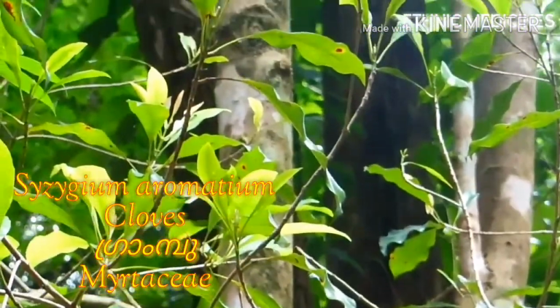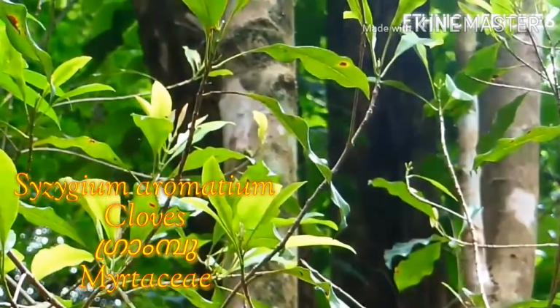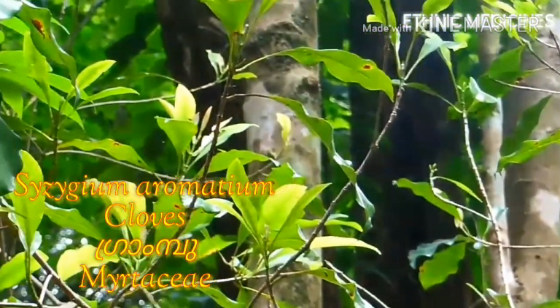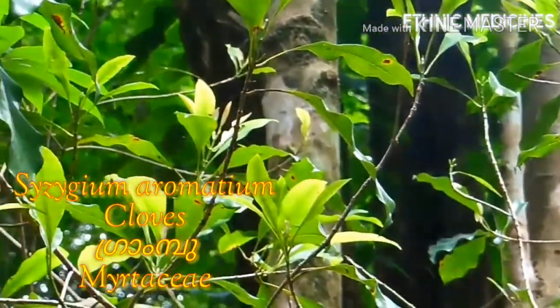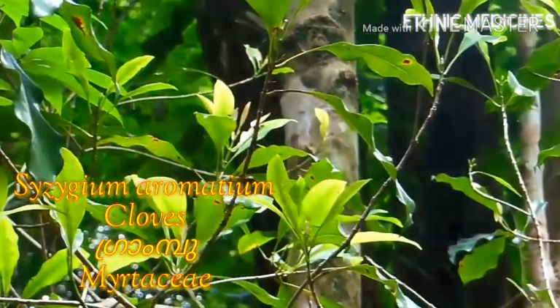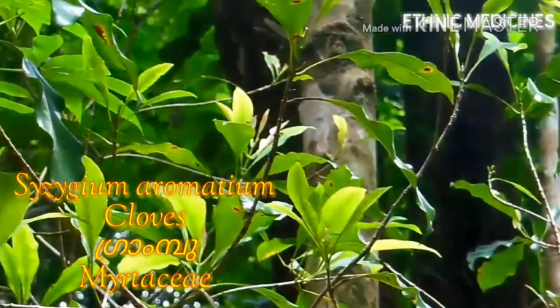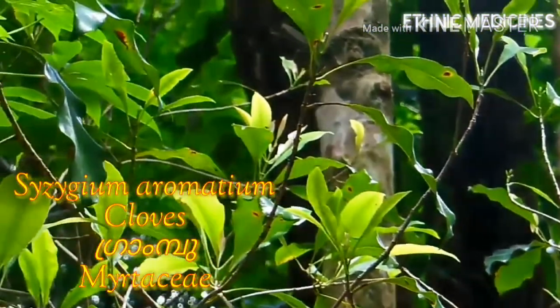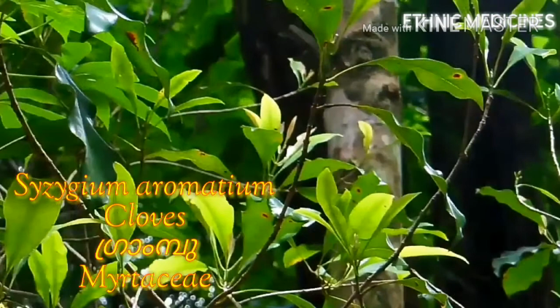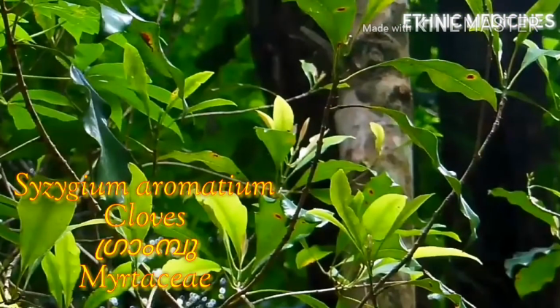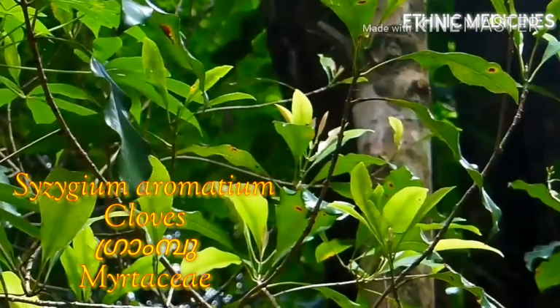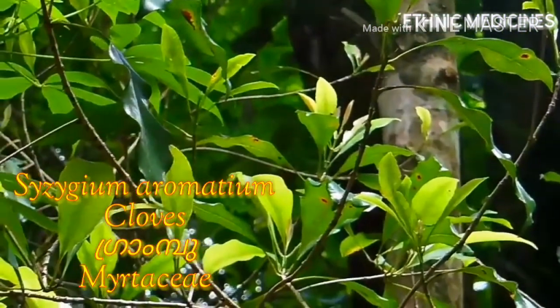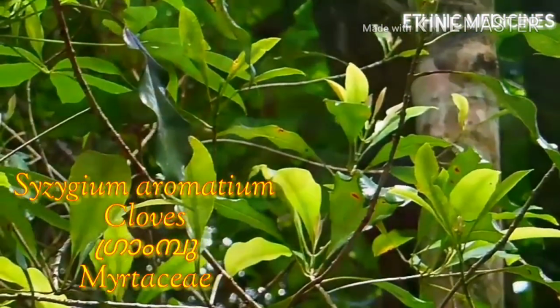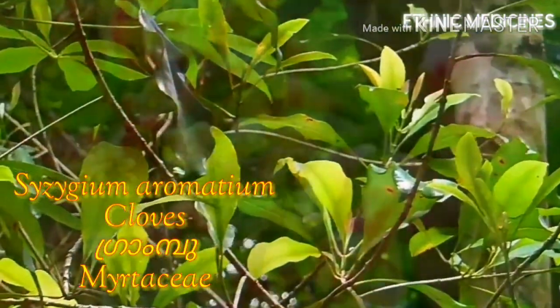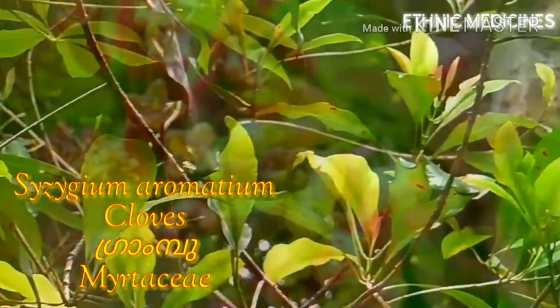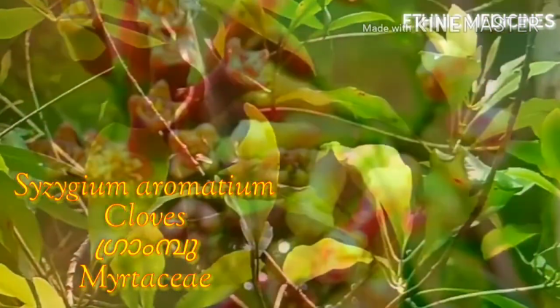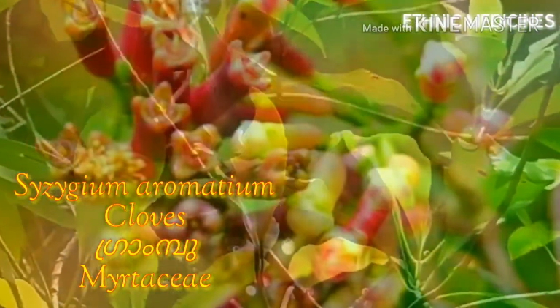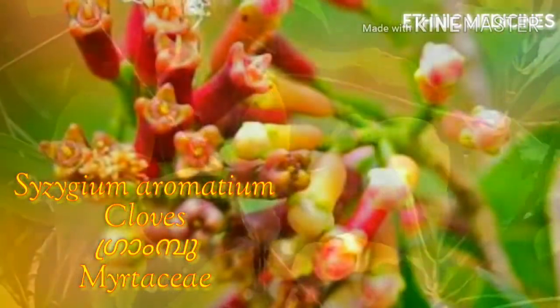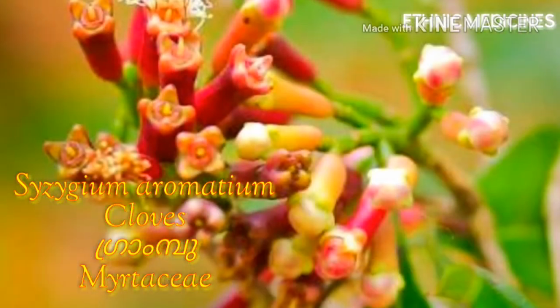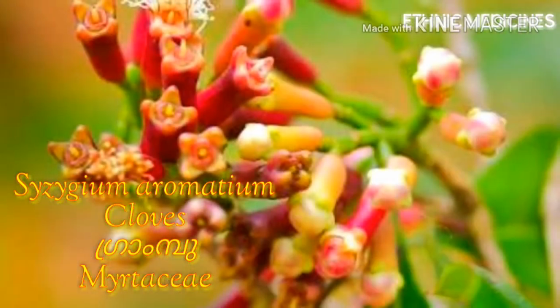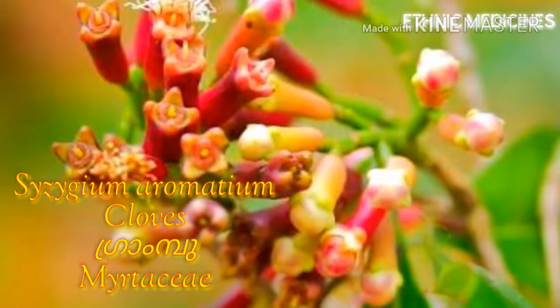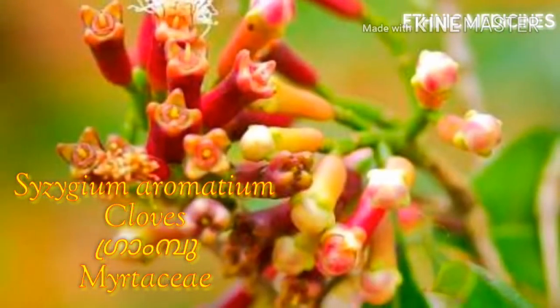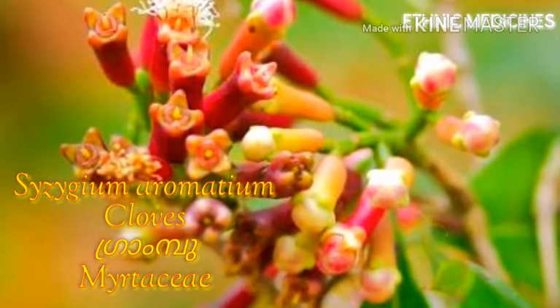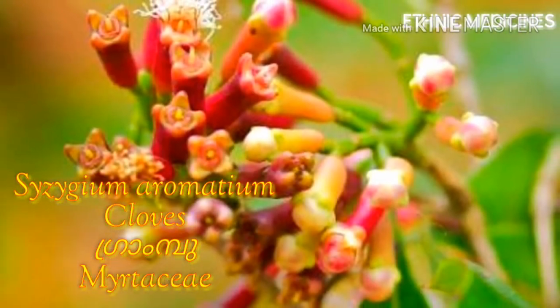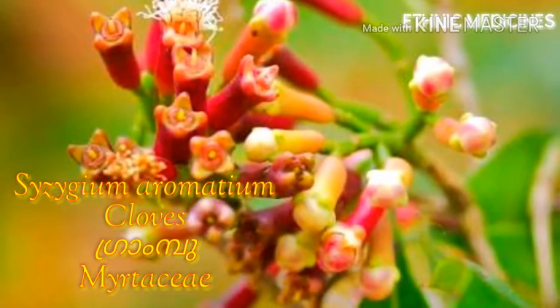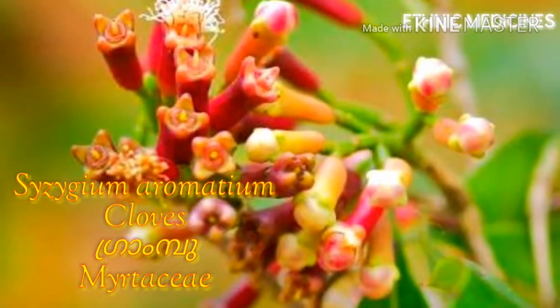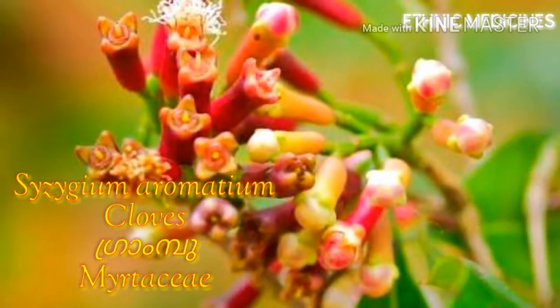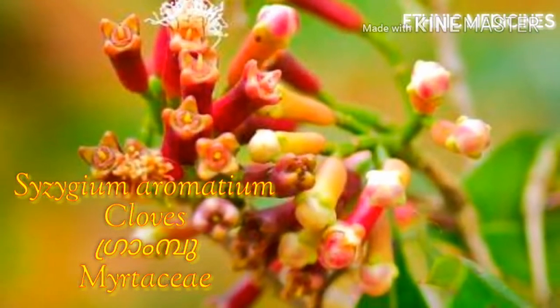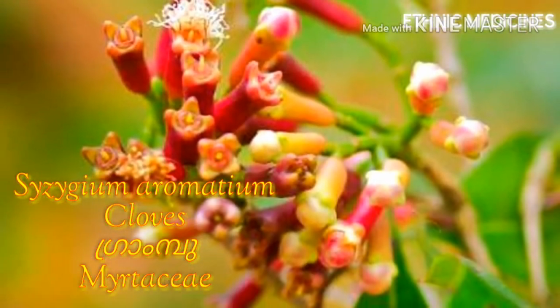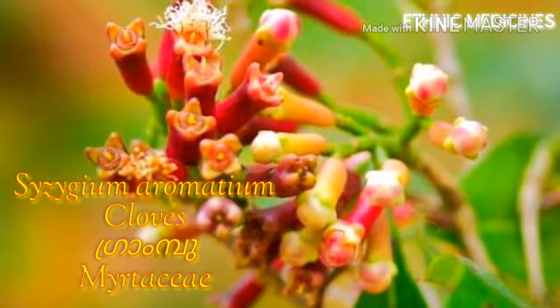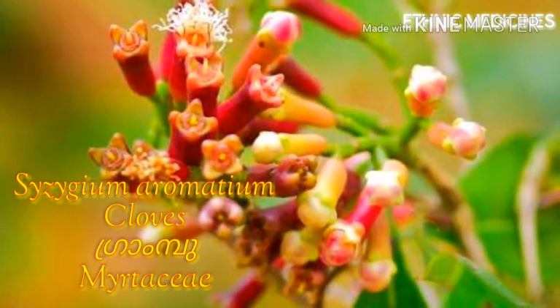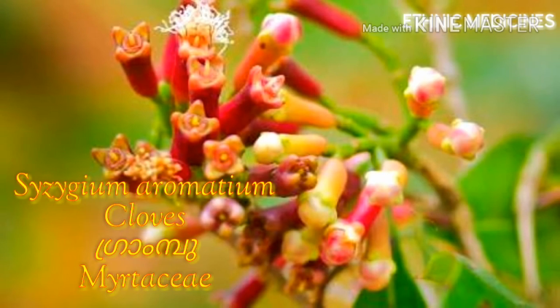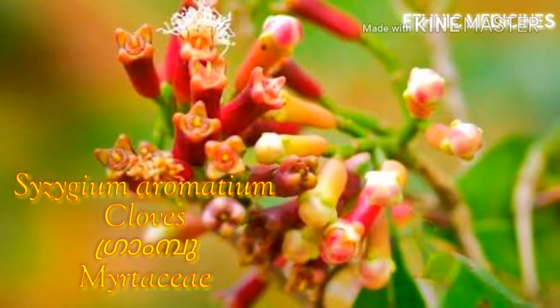It is harvested from the tree just before blooming. The flowers take on a deep red color, and it is at this stage that they are ready to be picked and dried.